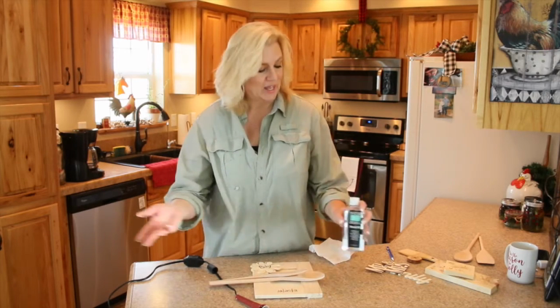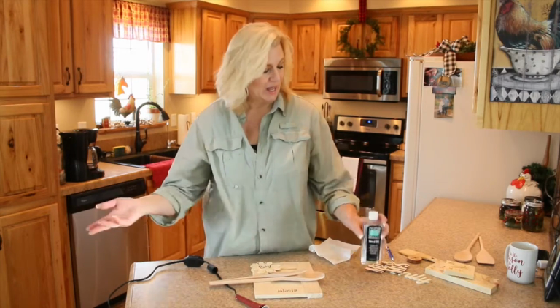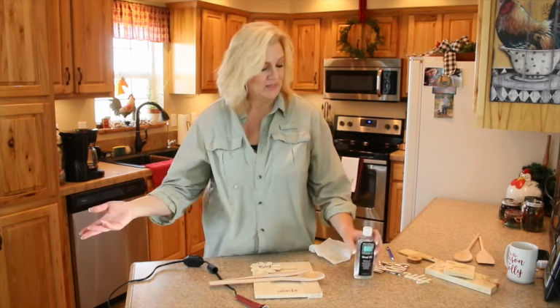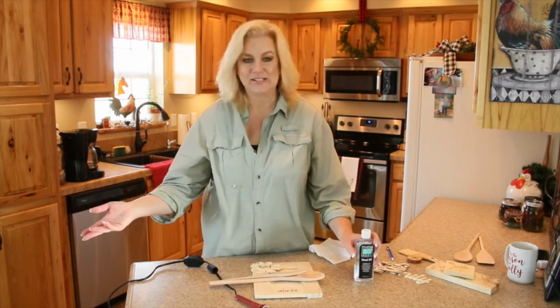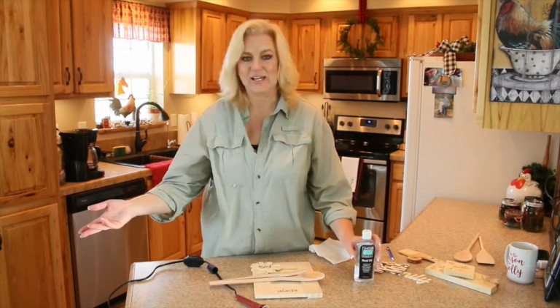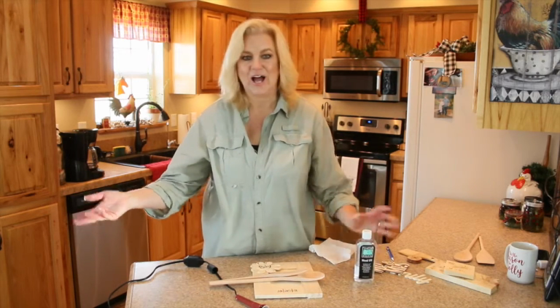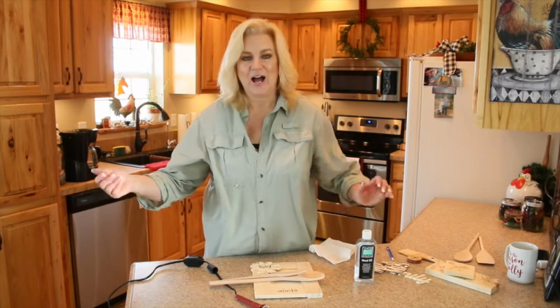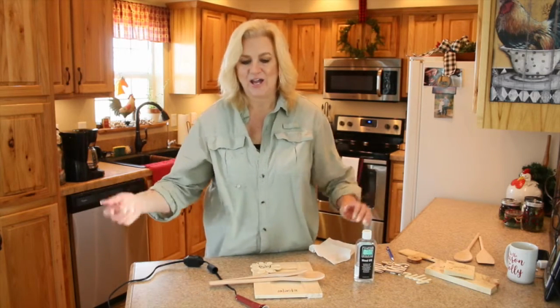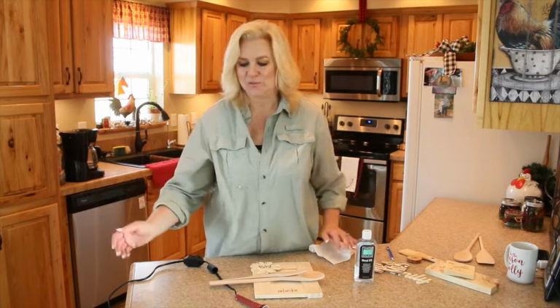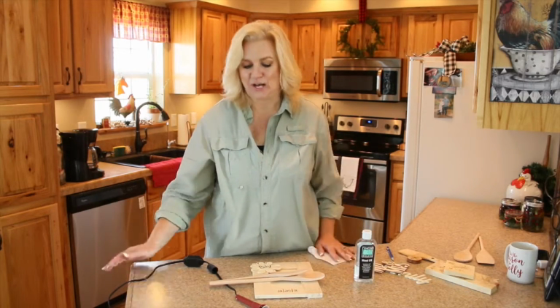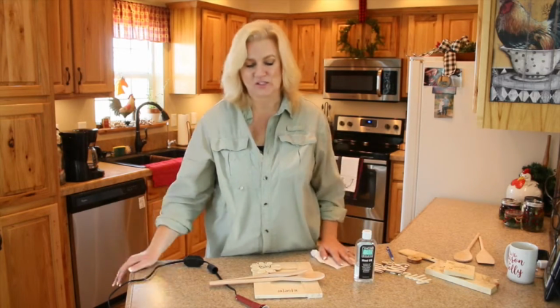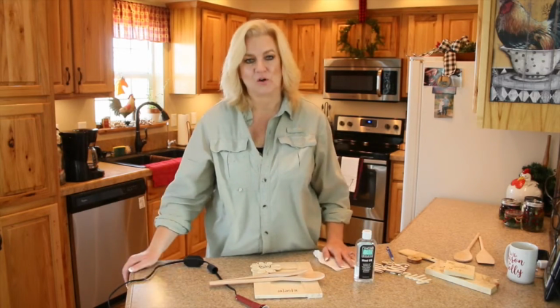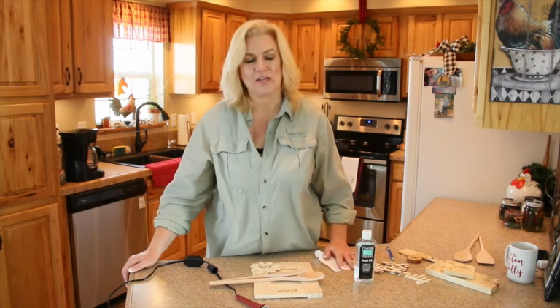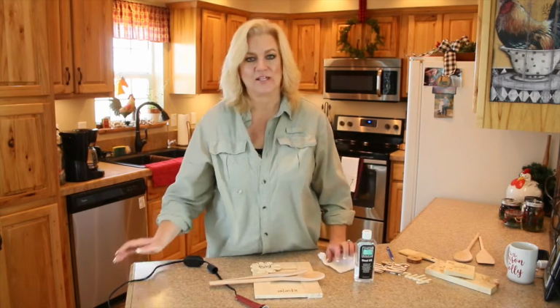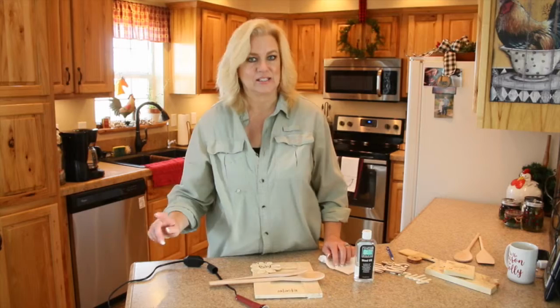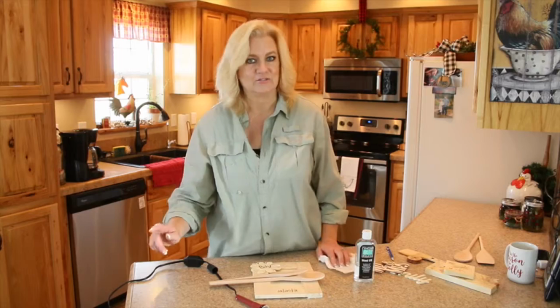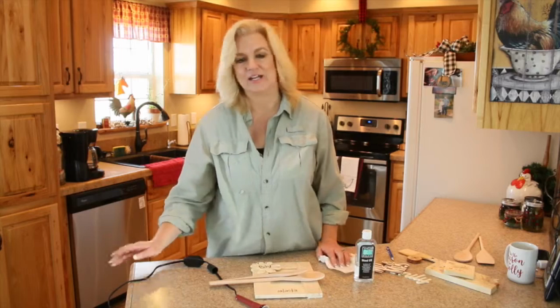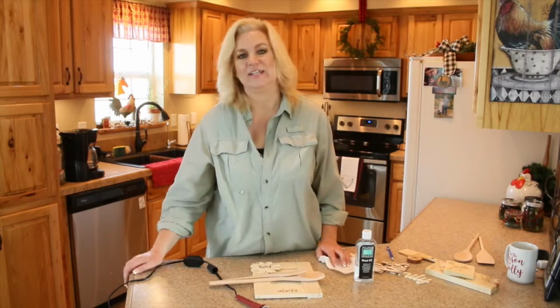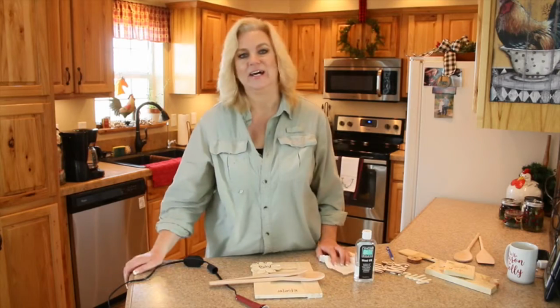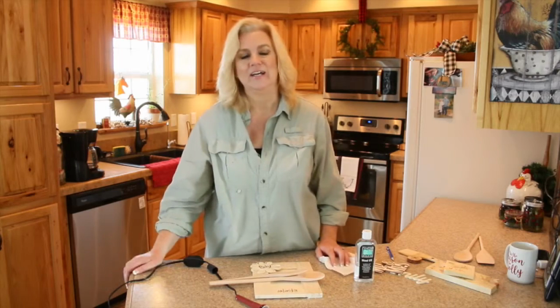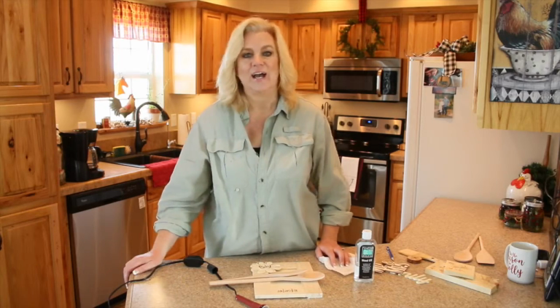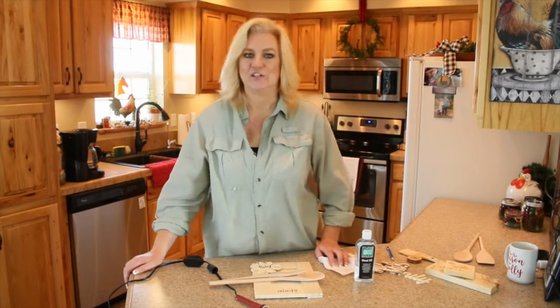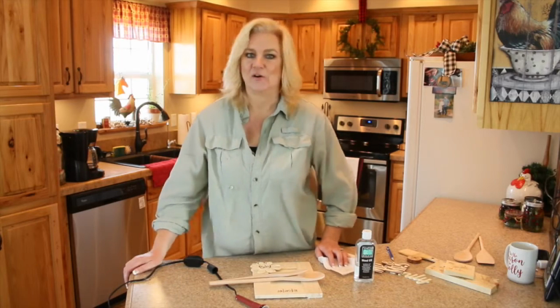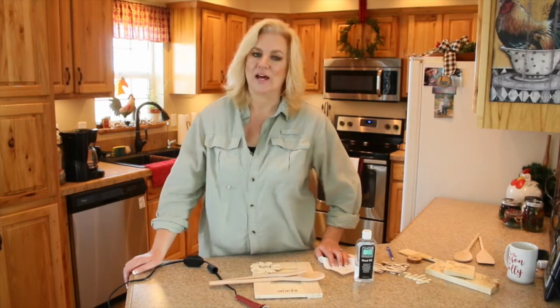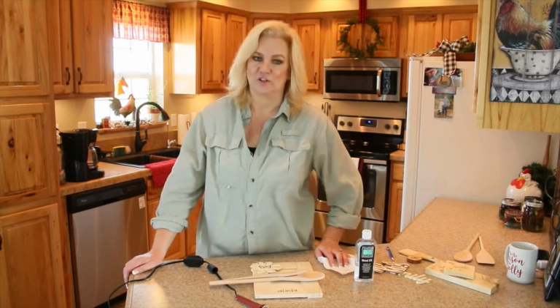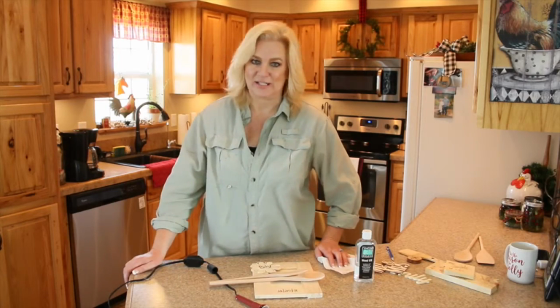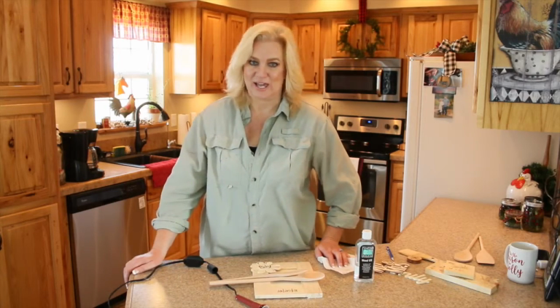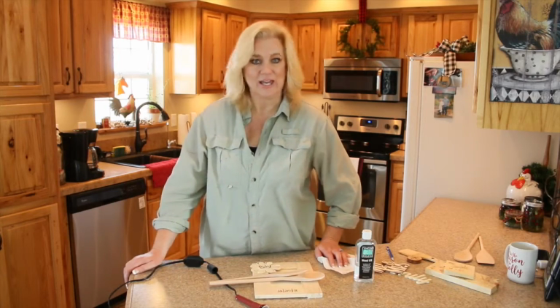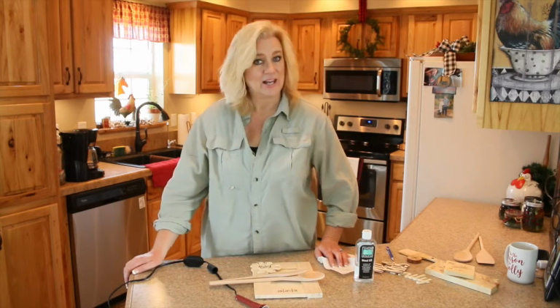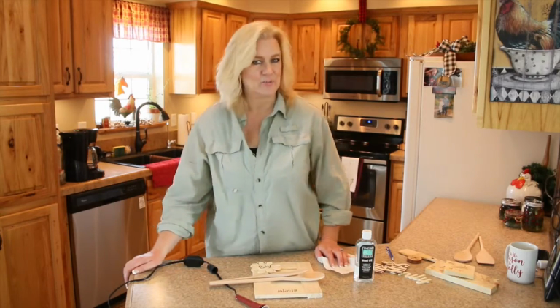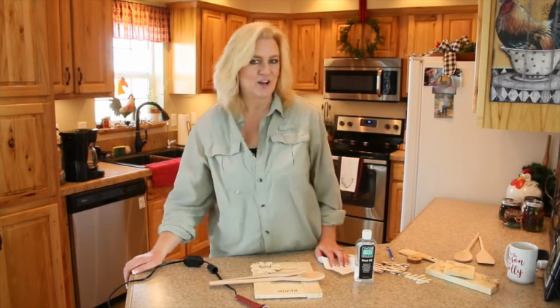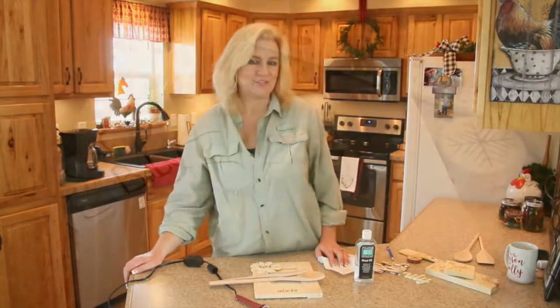And that's it. I hope you guys enjoyed this gift idea. Go and have a great day and happy crafting.